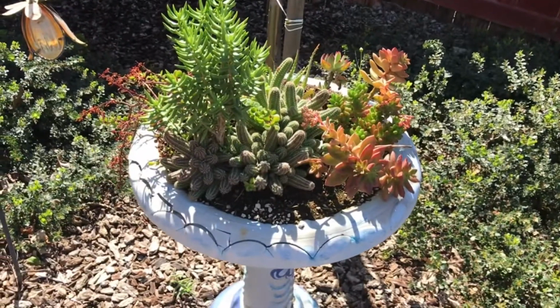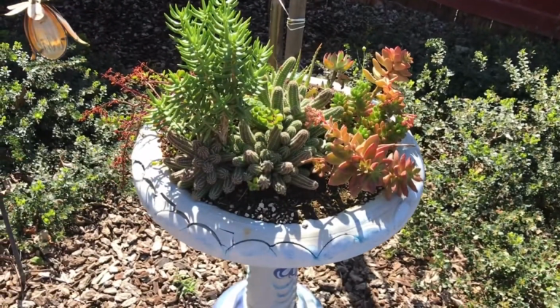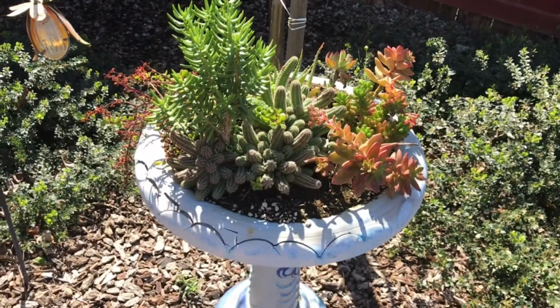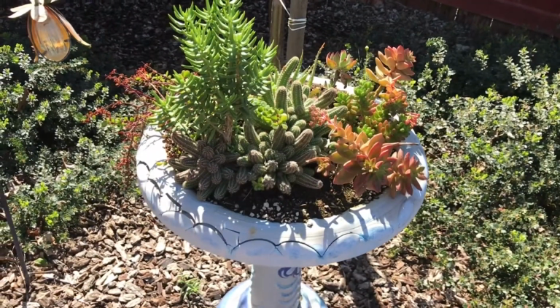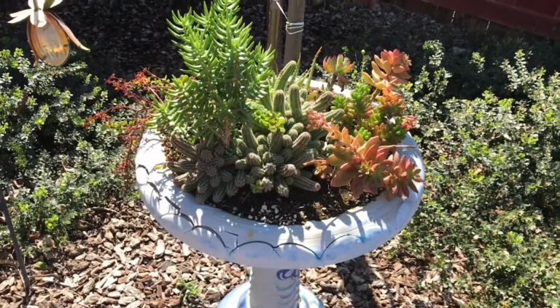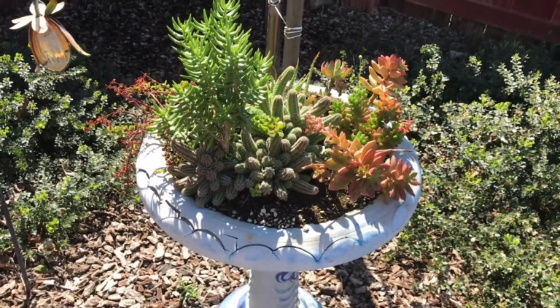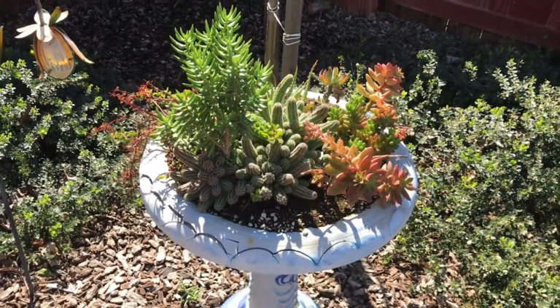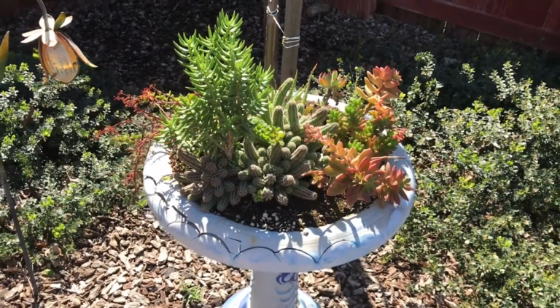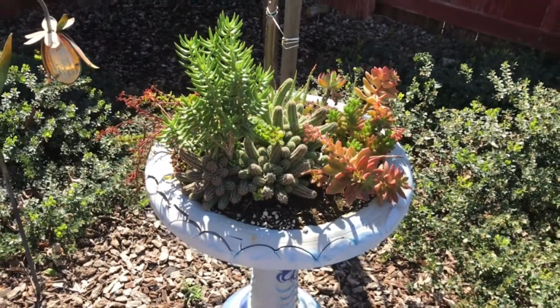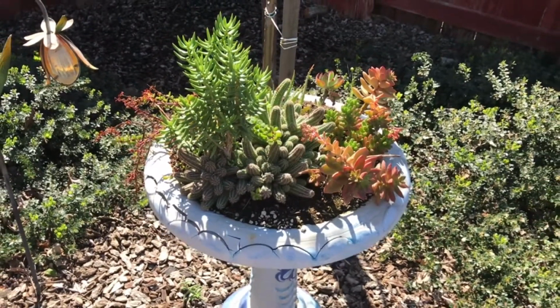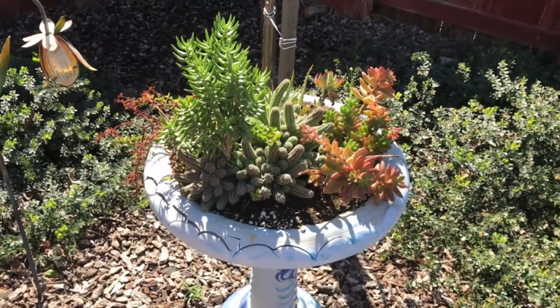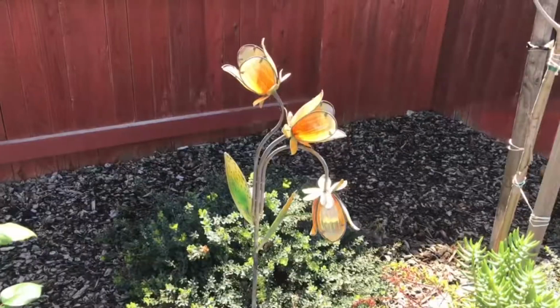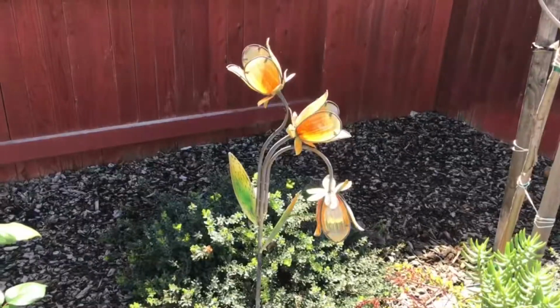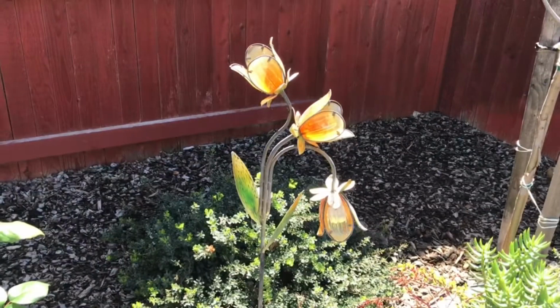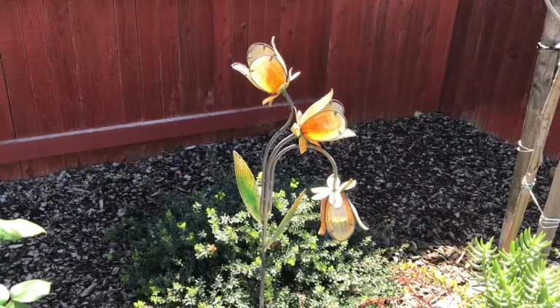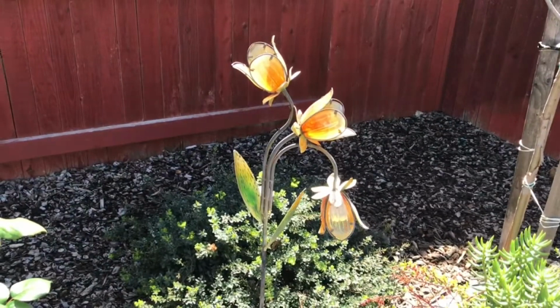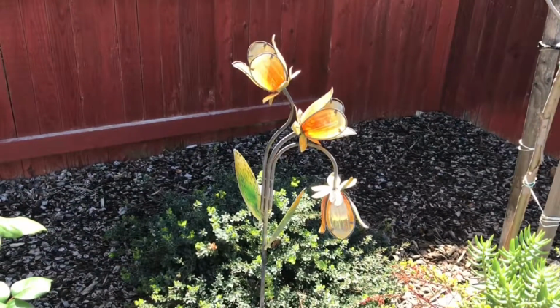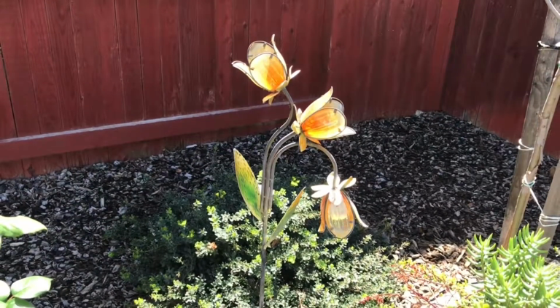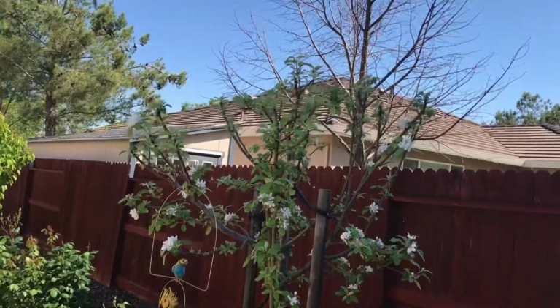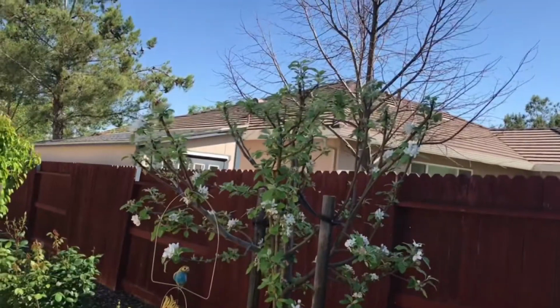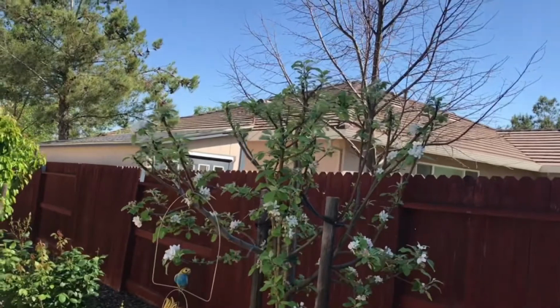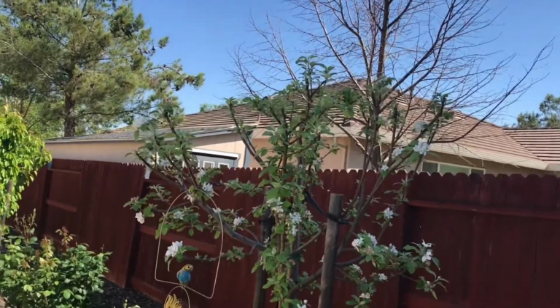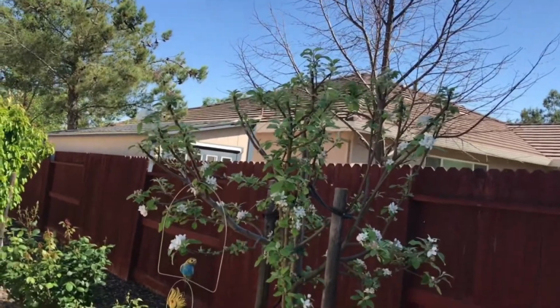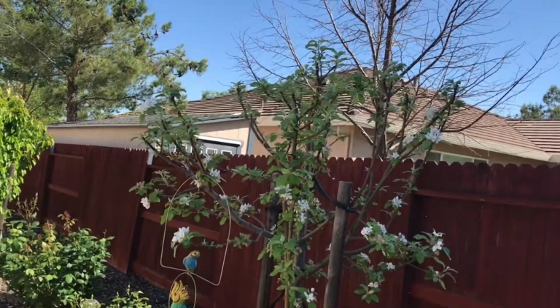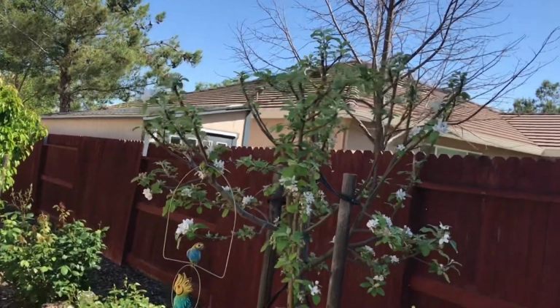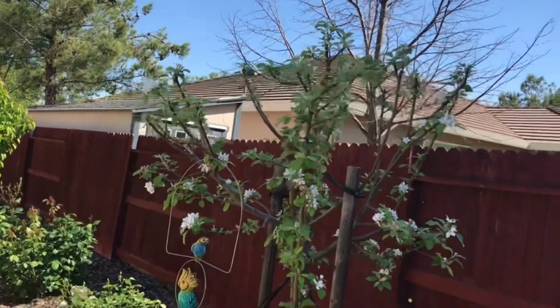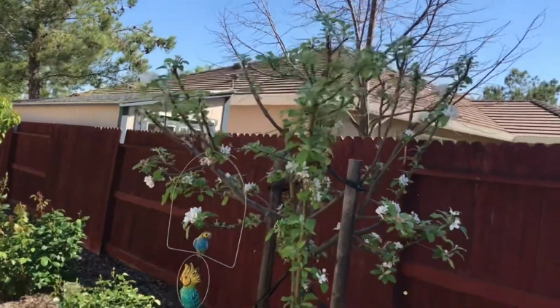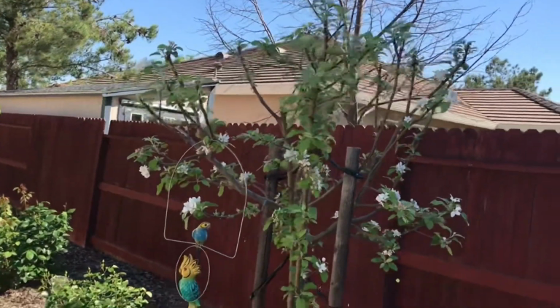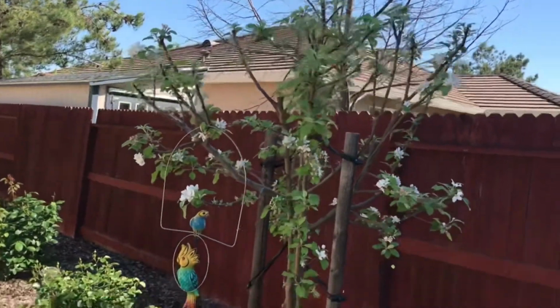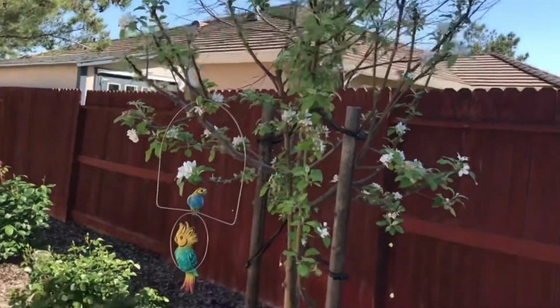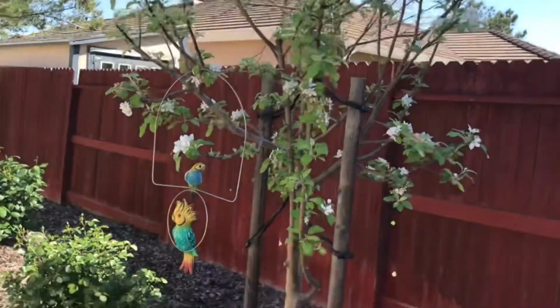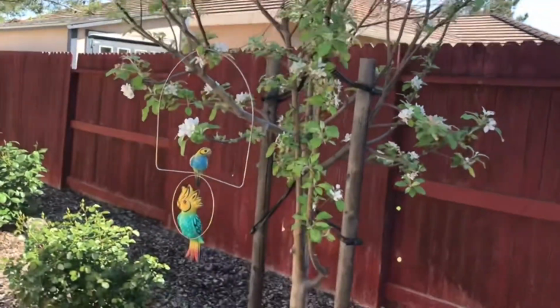Isn't that cute? Oh yeah, and it's a beautiful palm tree.